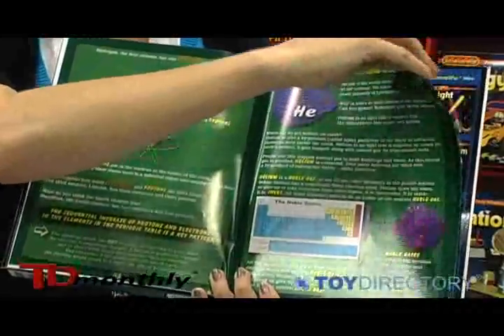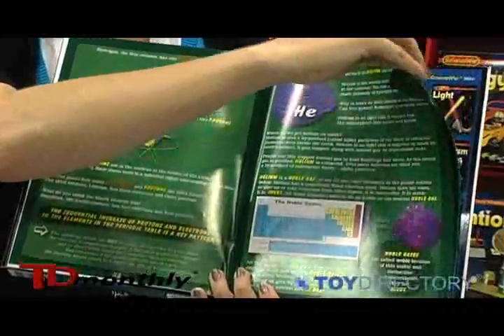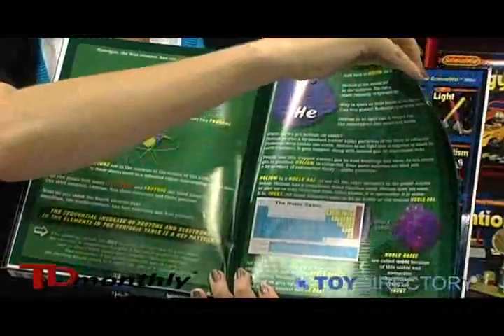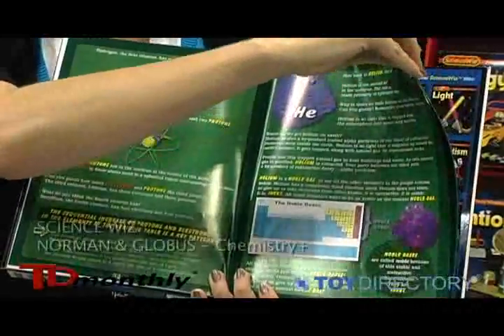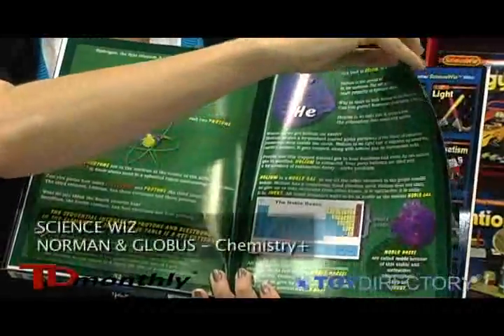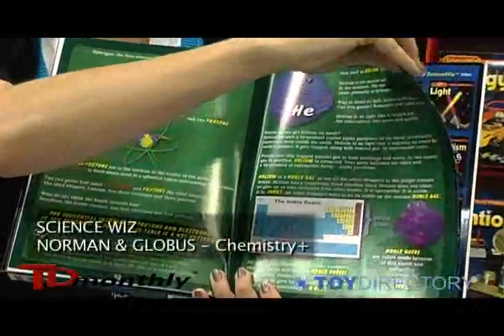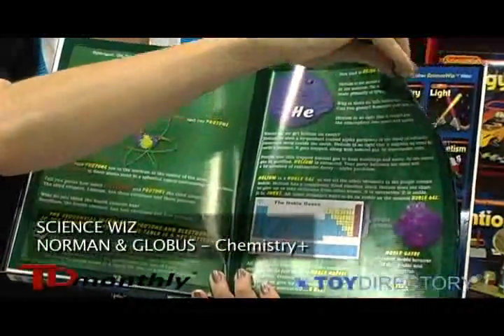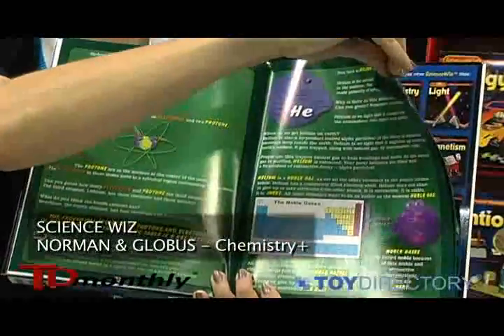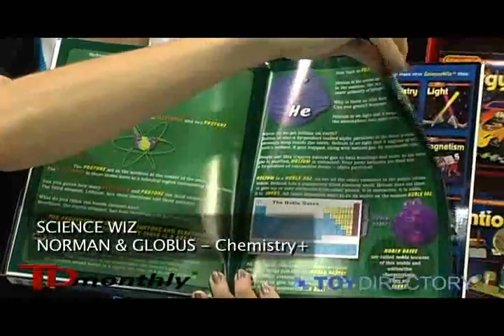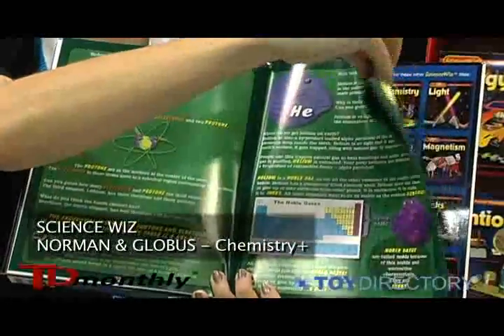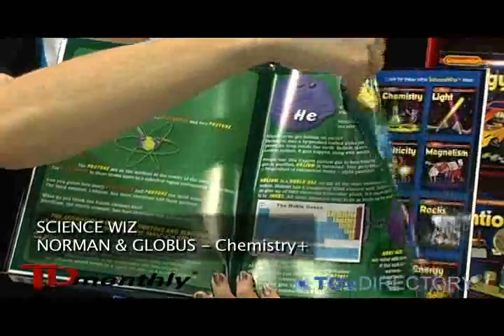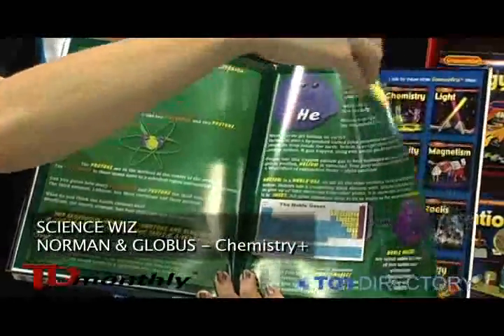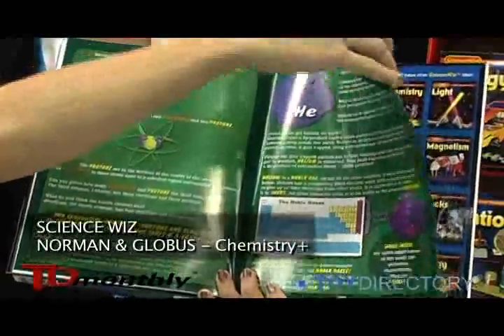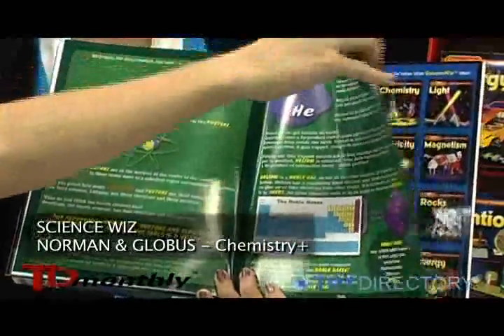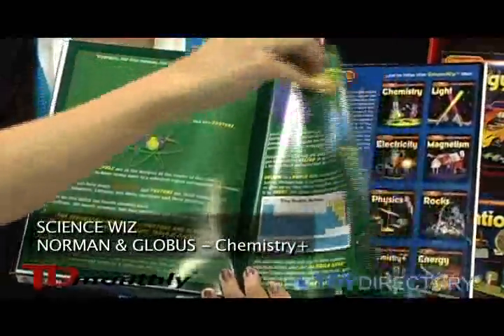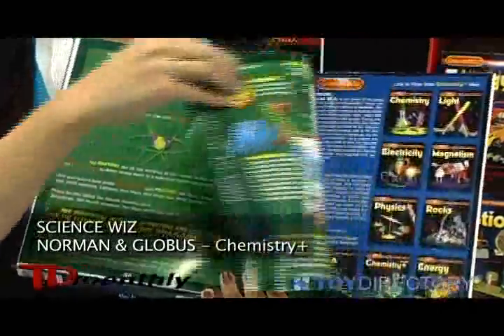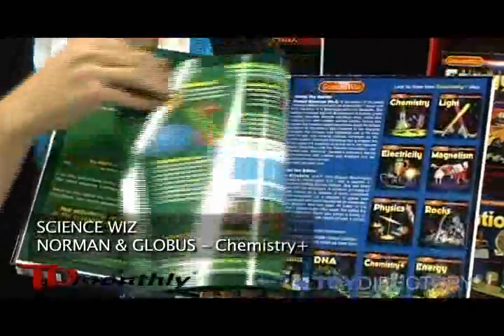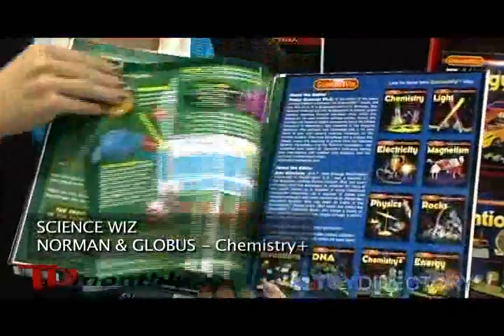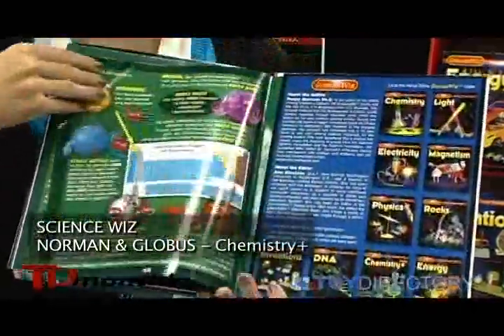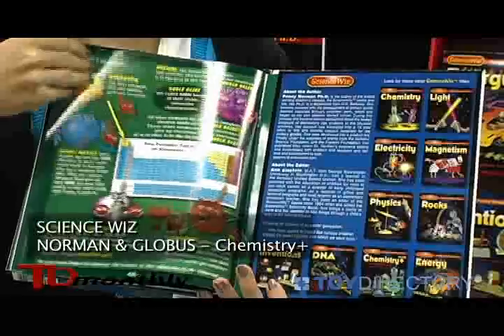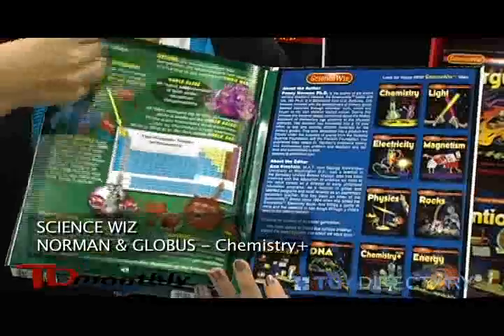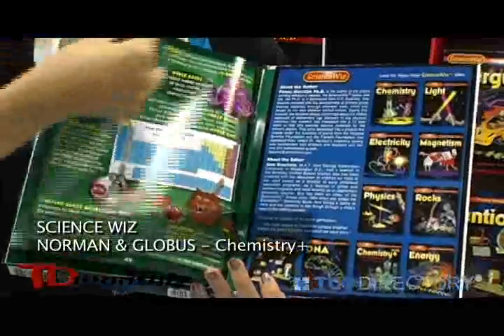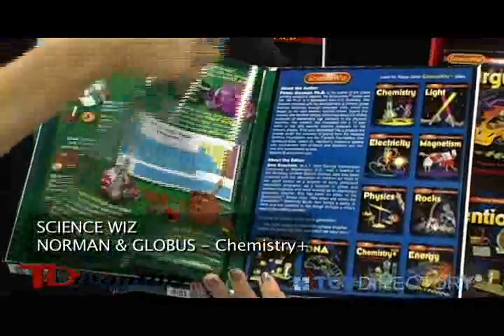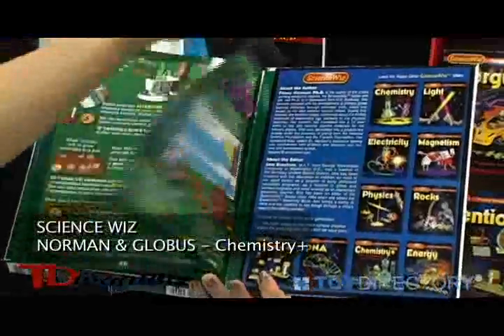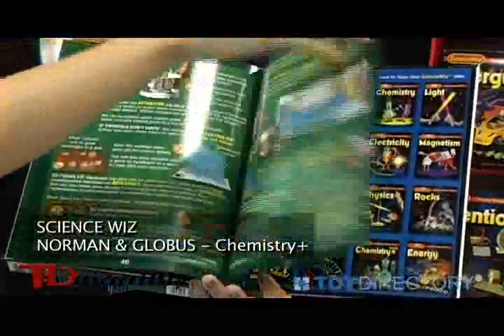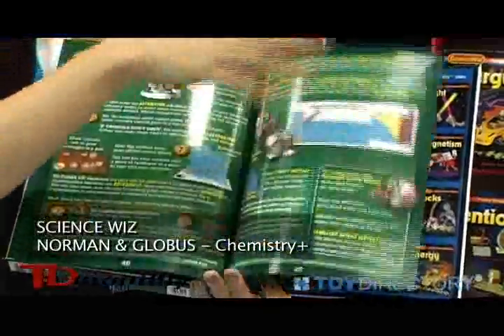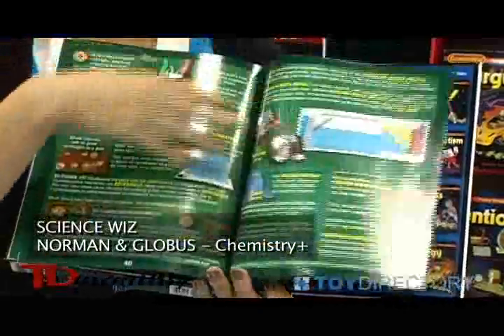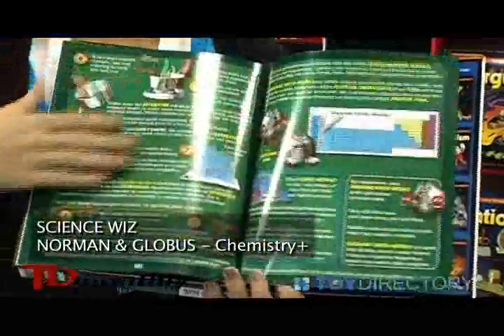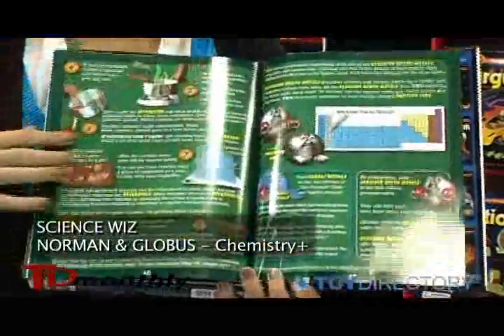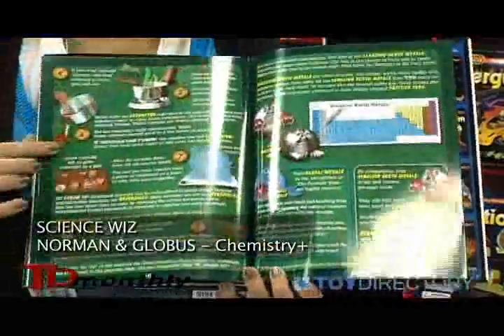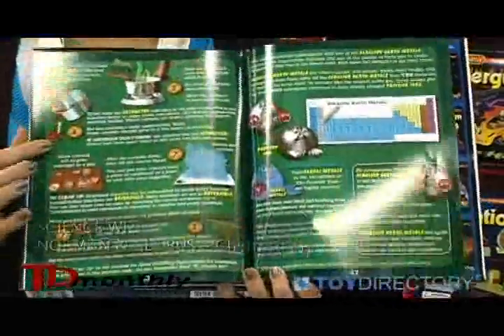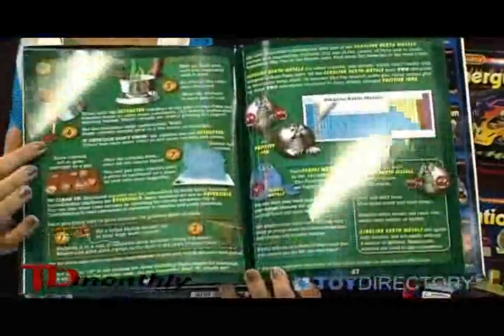And we do experiments with each of those, winding up with crystal making.